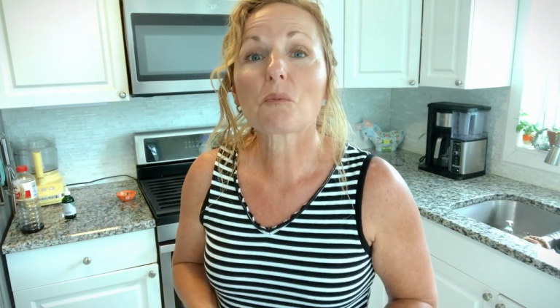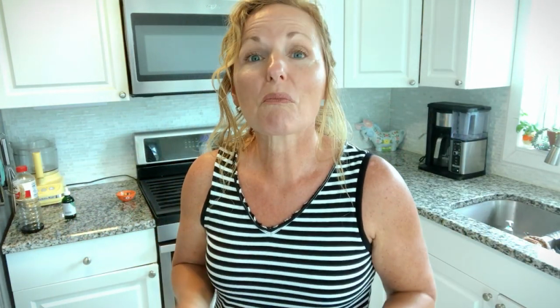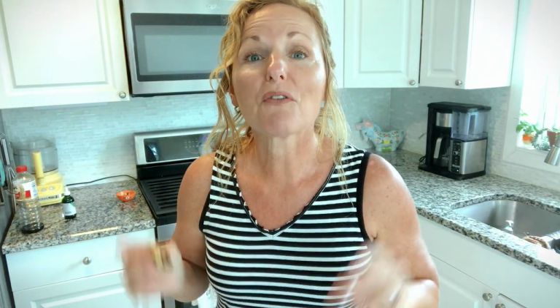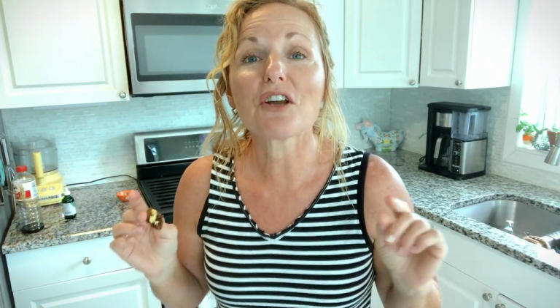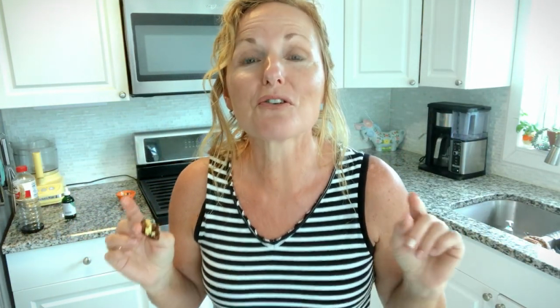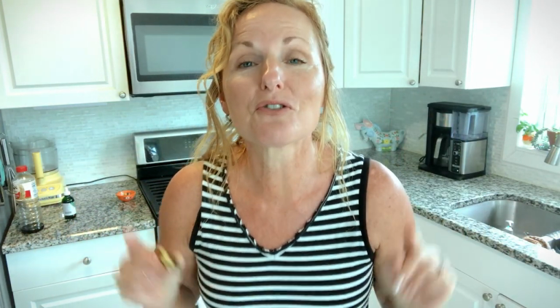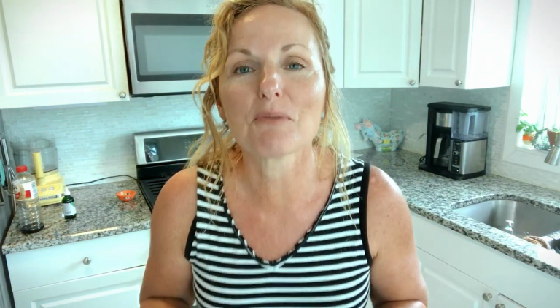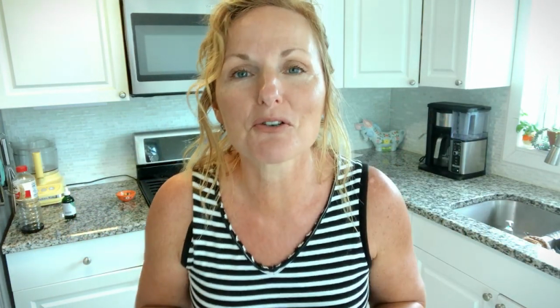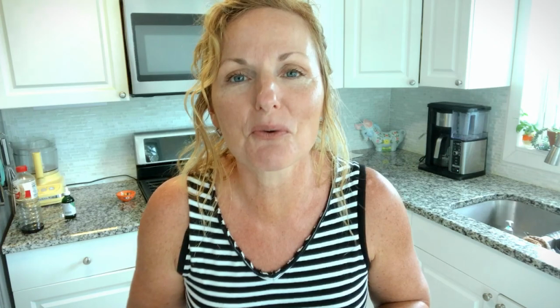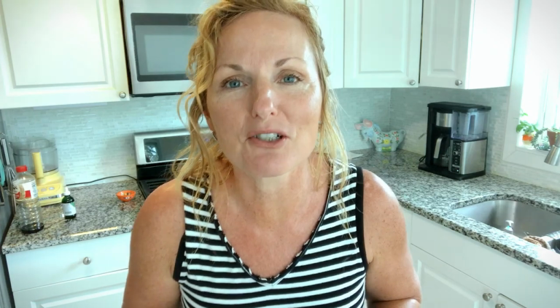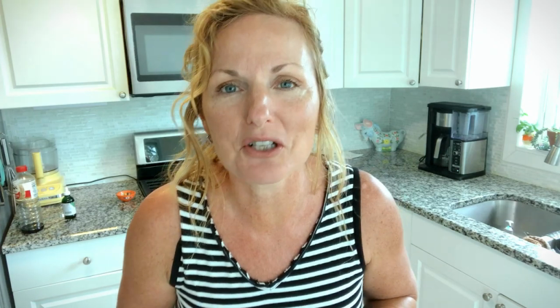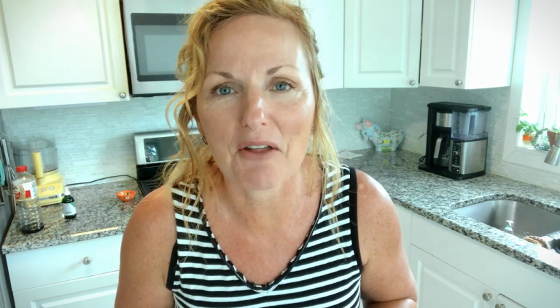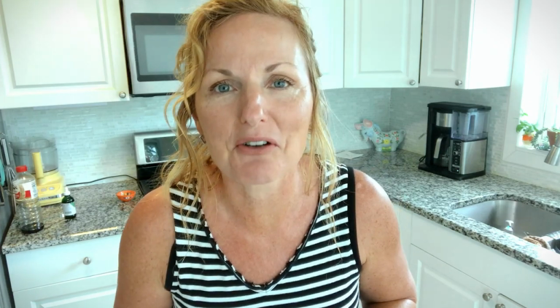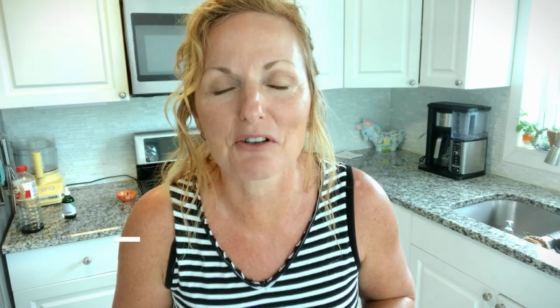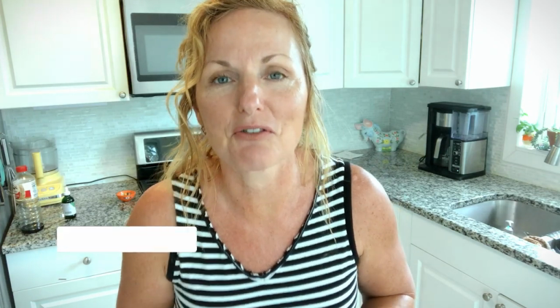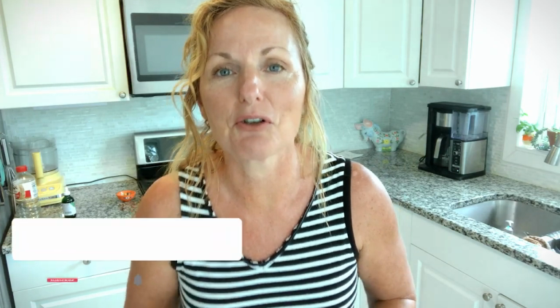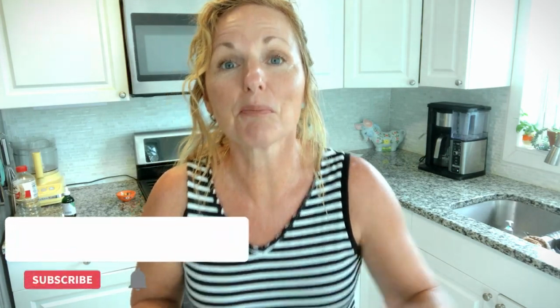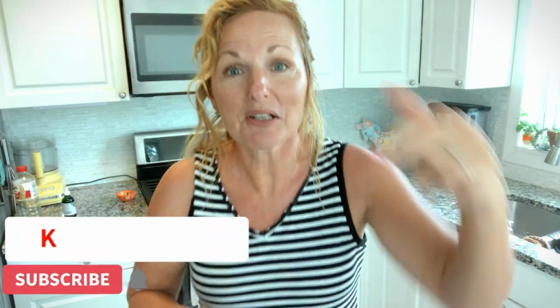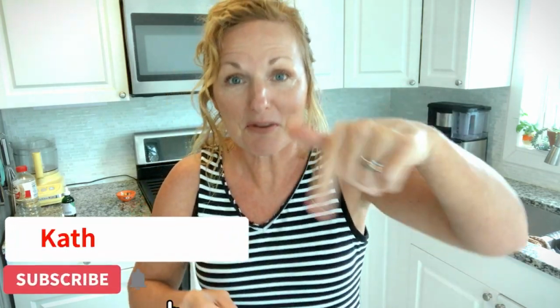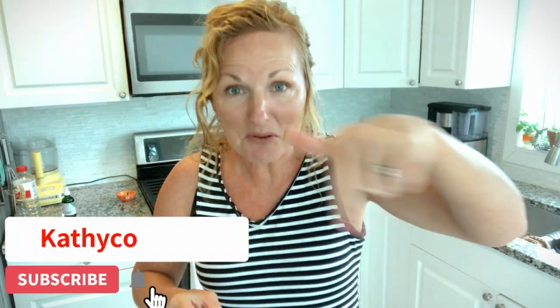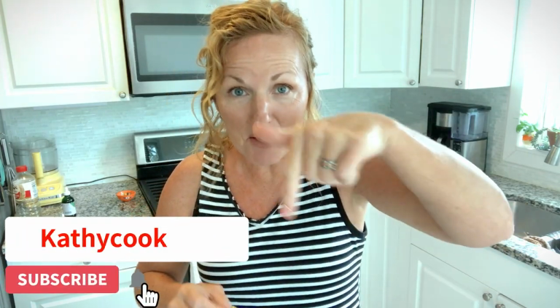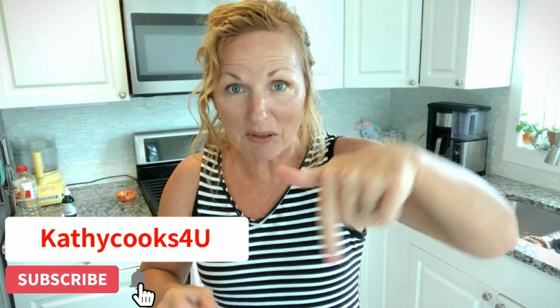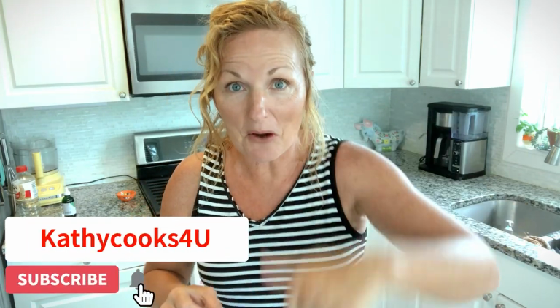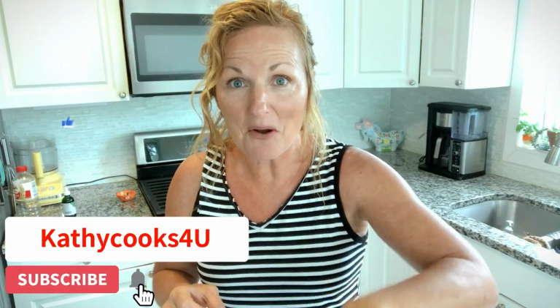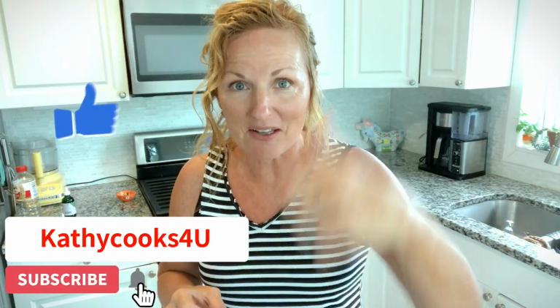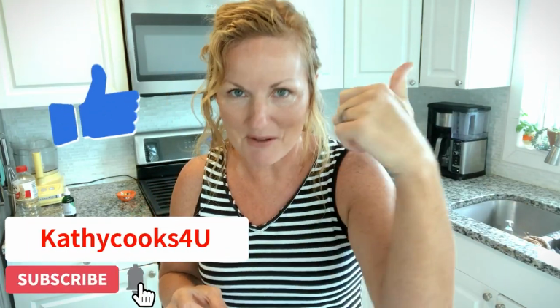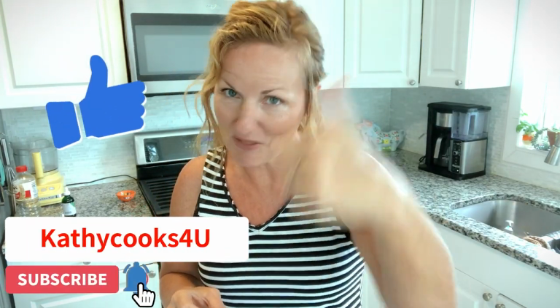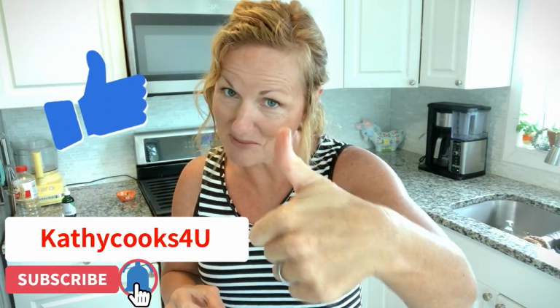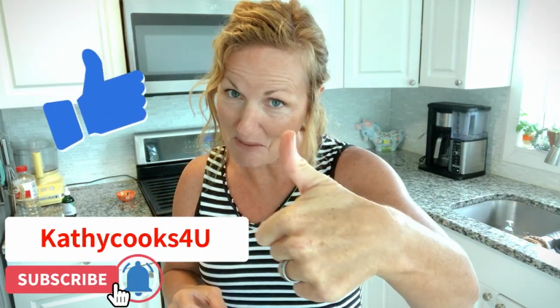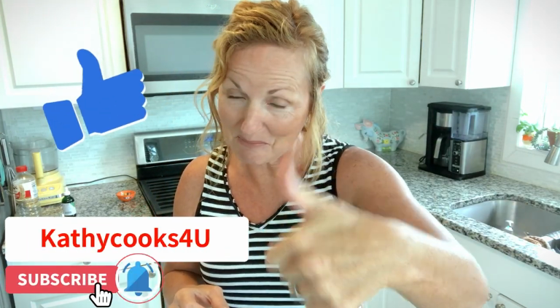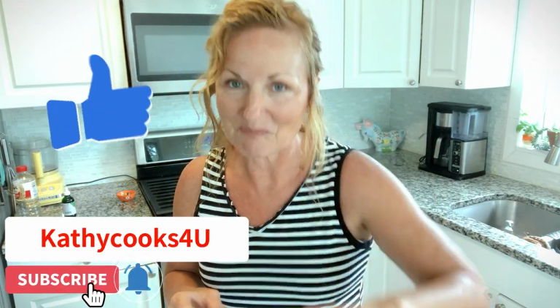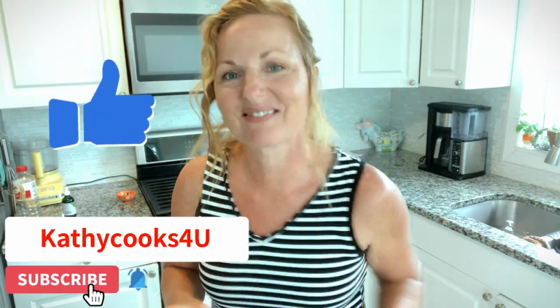Spectacular. Thank you so much for watching Kathy Cooks for You. Please subscribe below and give me a thumbs up. Bye.